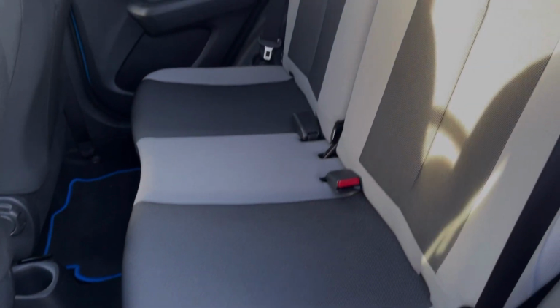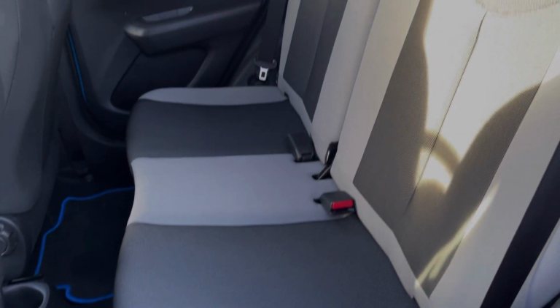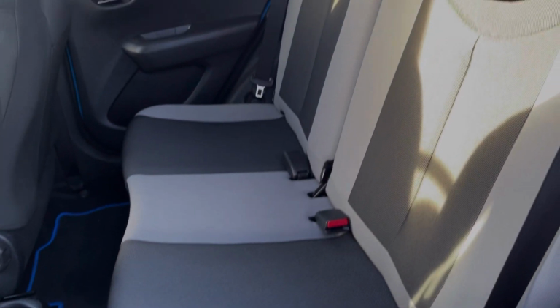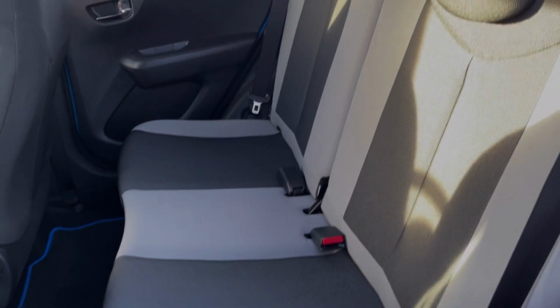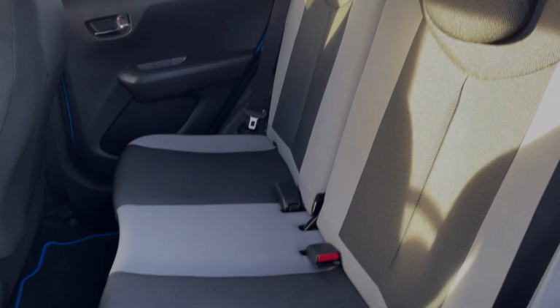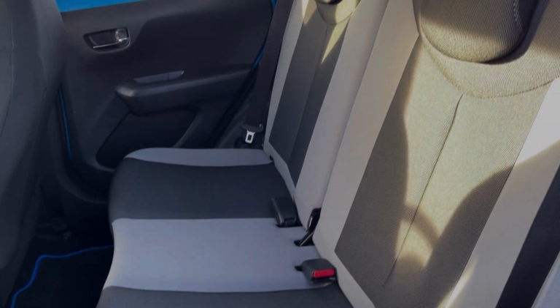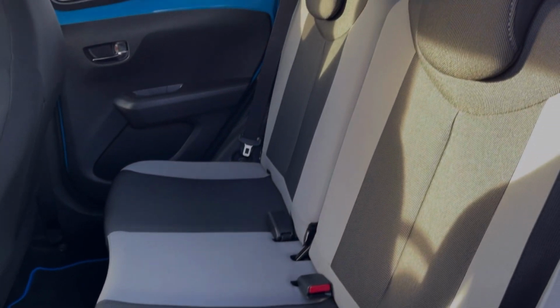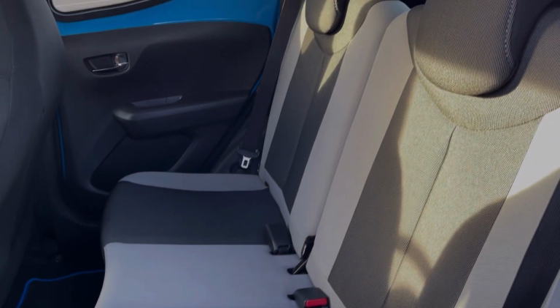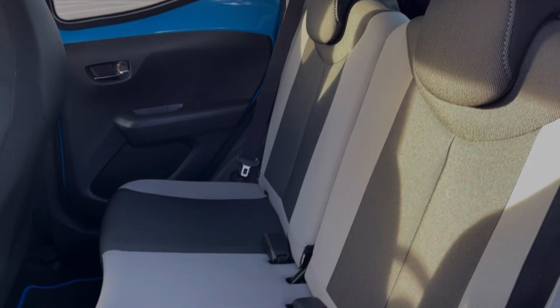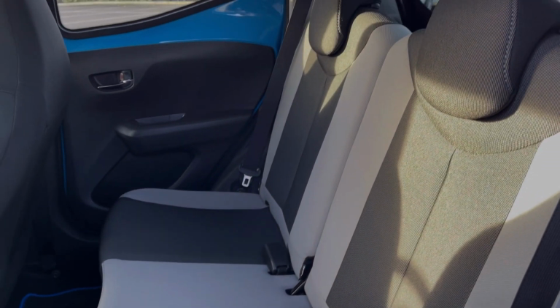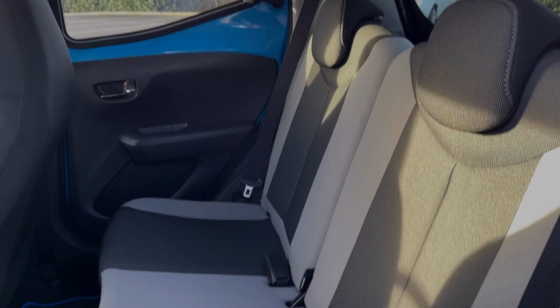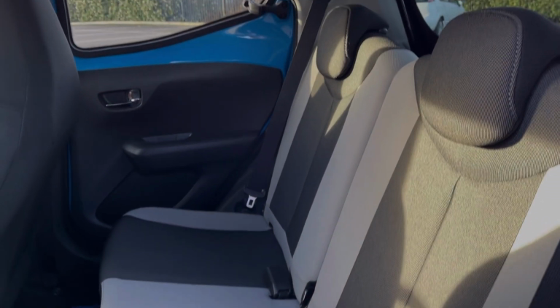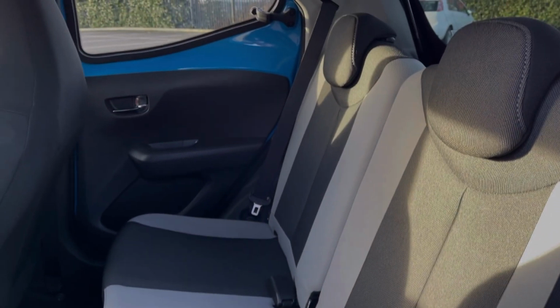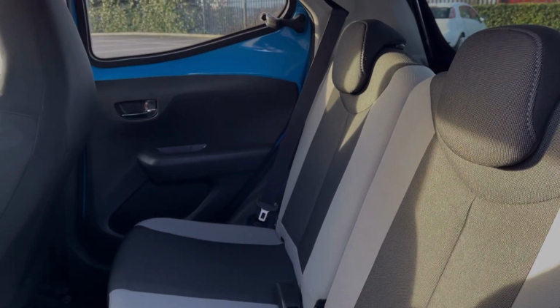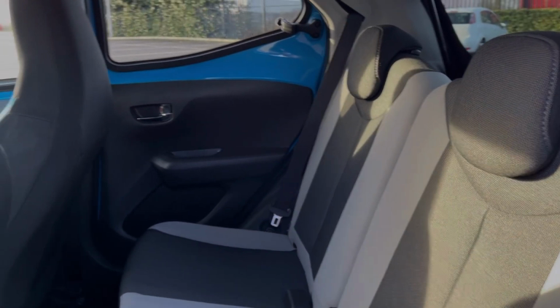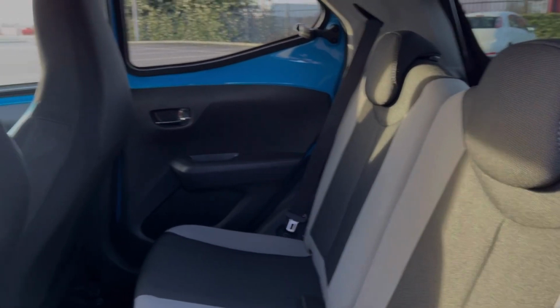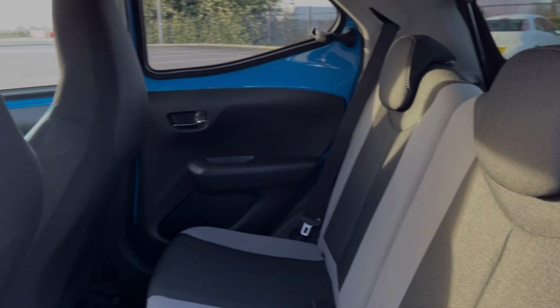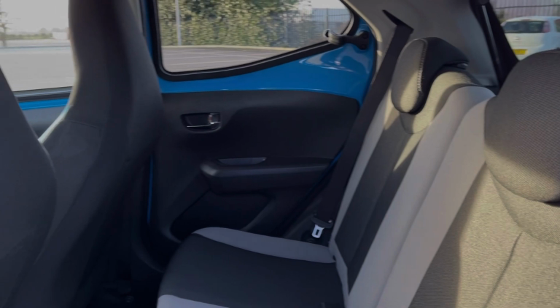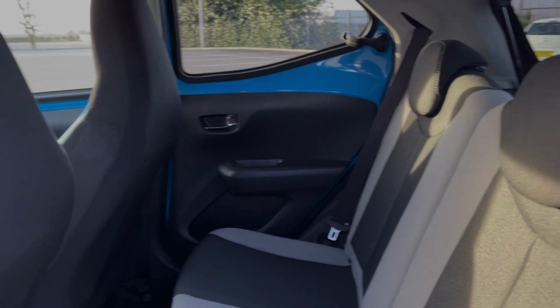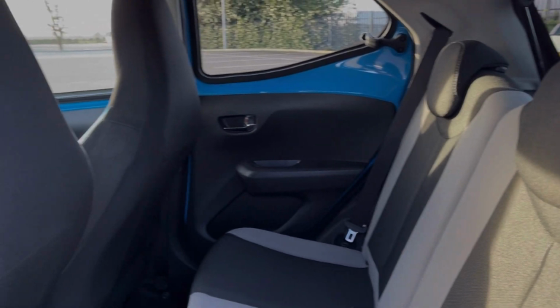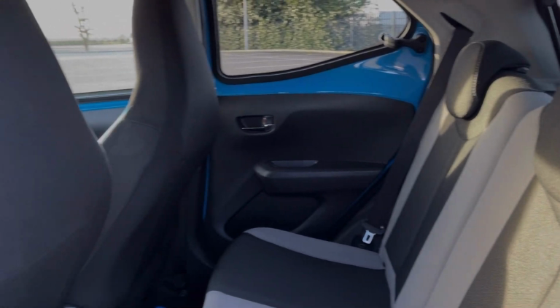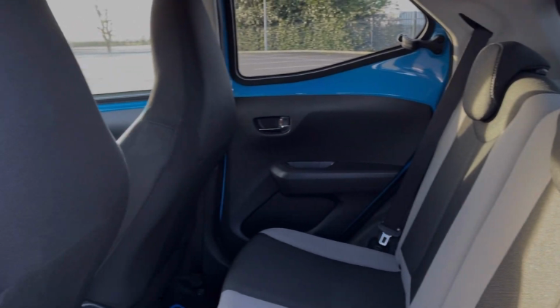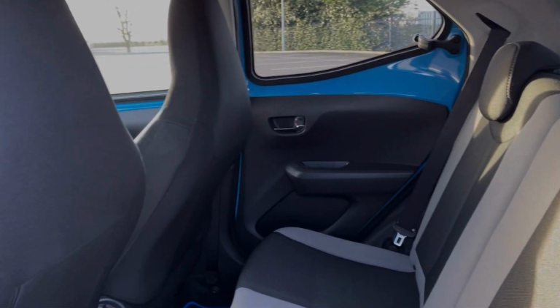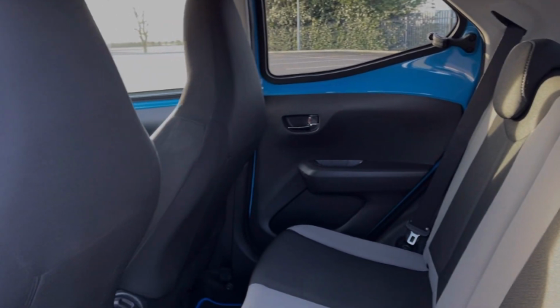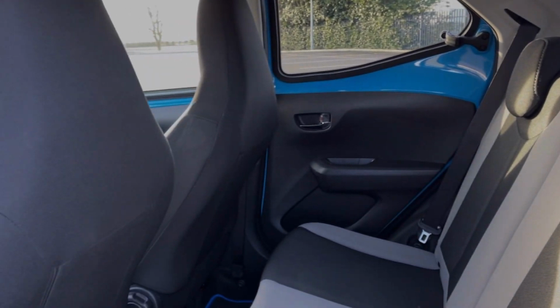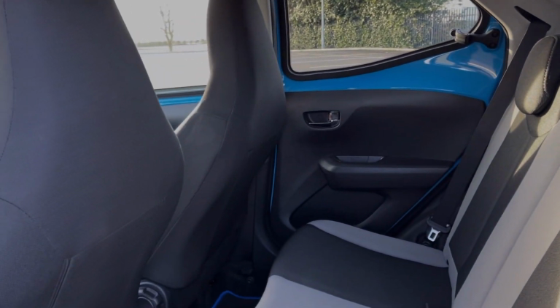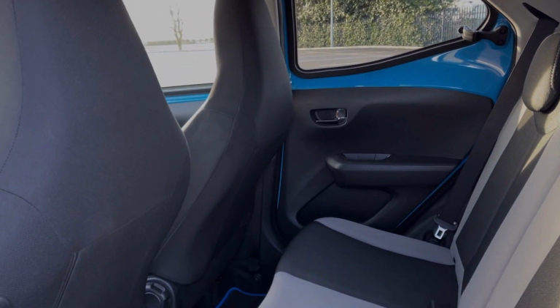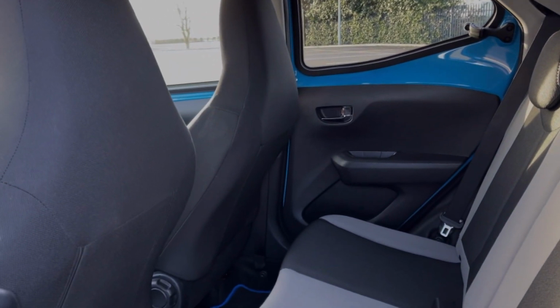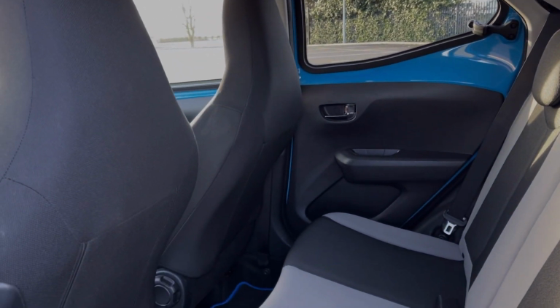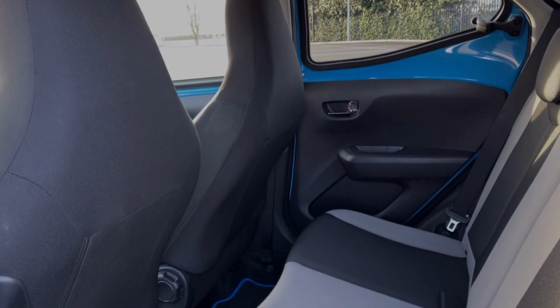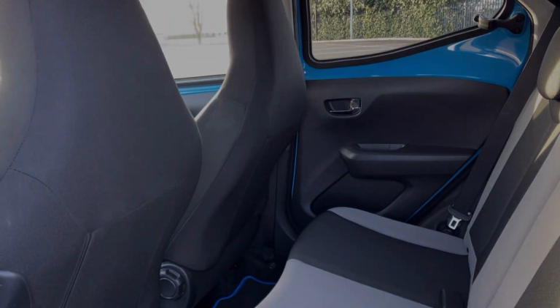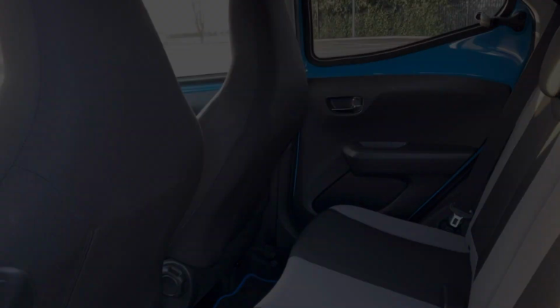As mentioned, you've got two seats in the rear with ISOFIX points available on both of those if you need them.